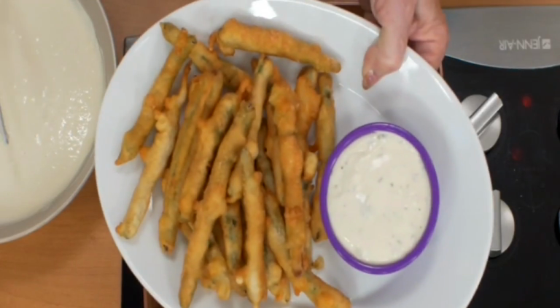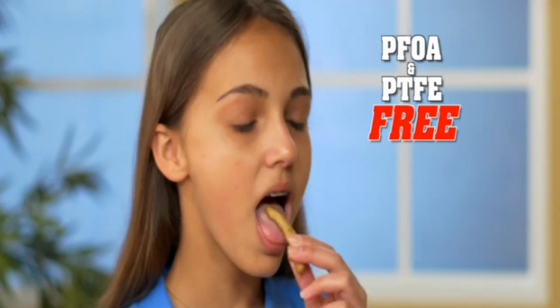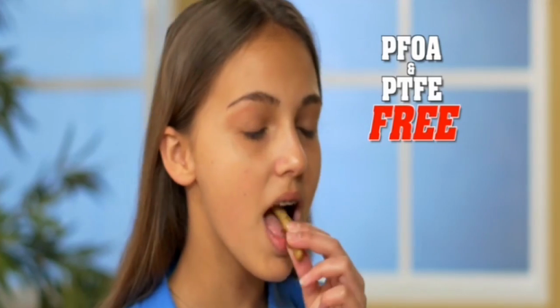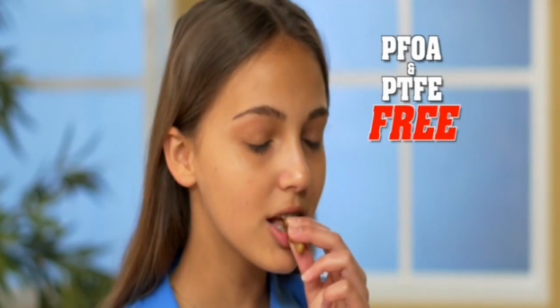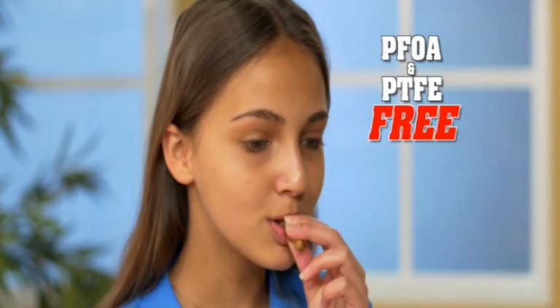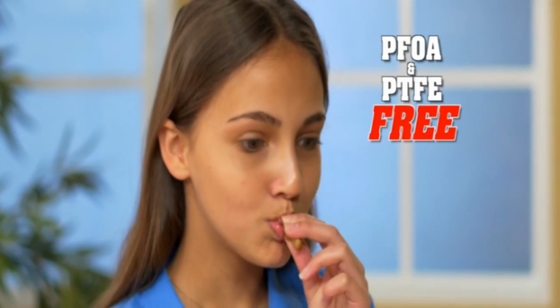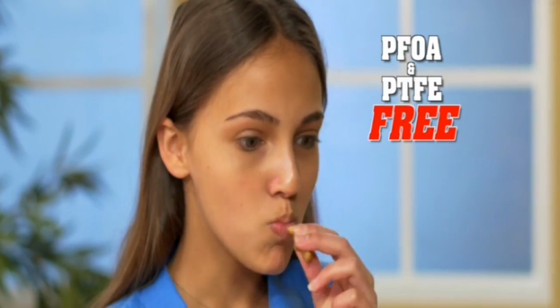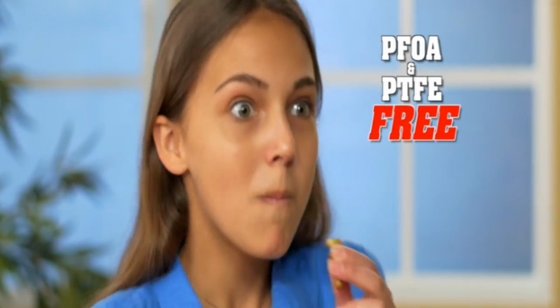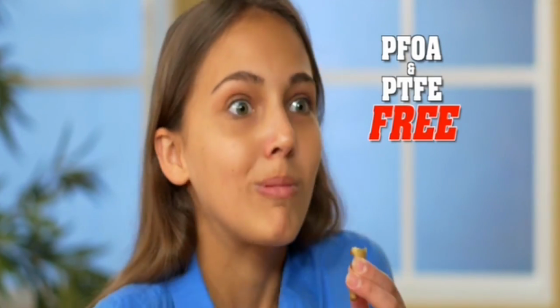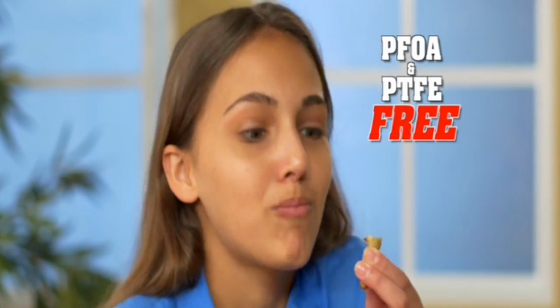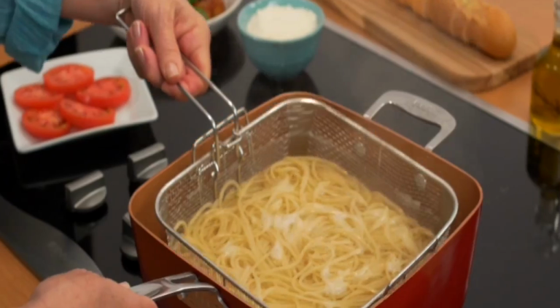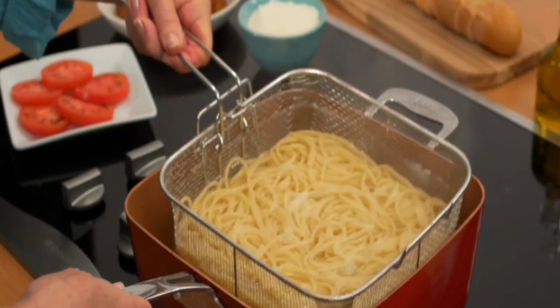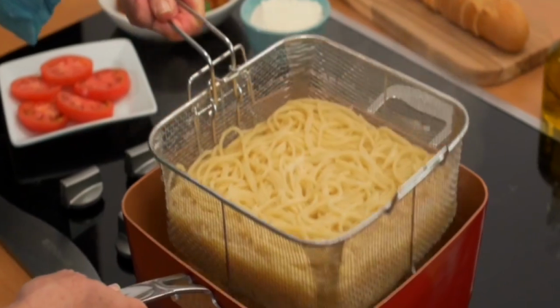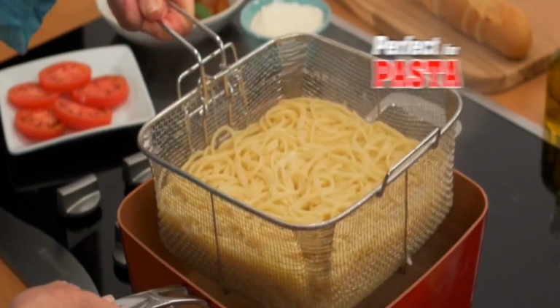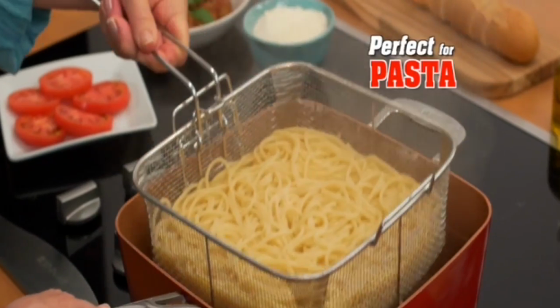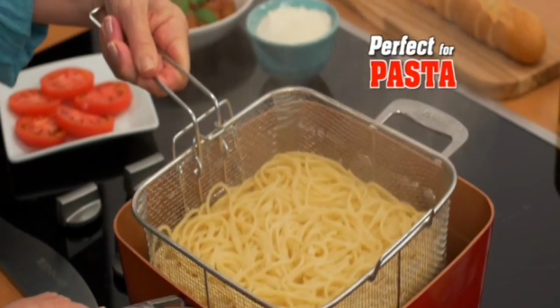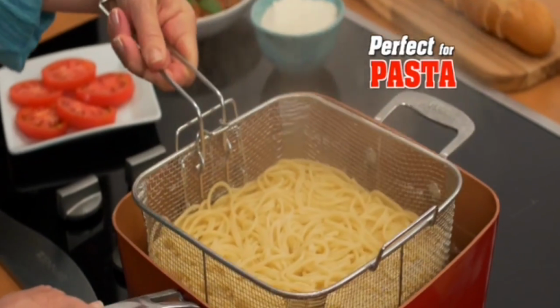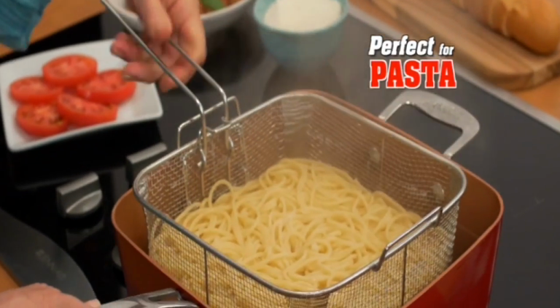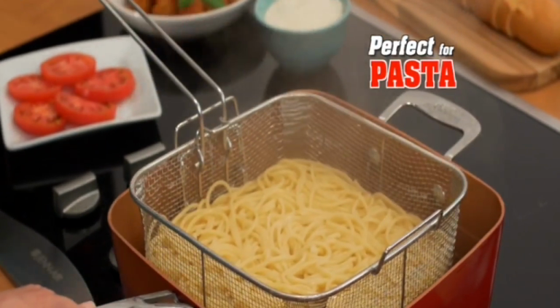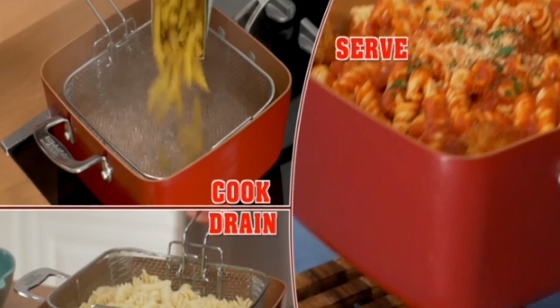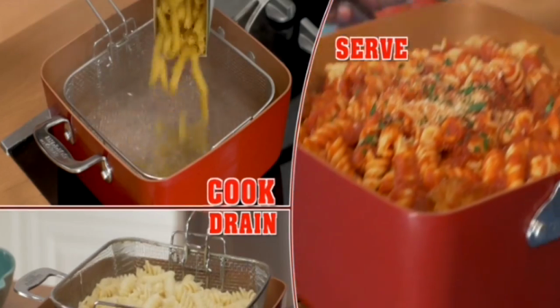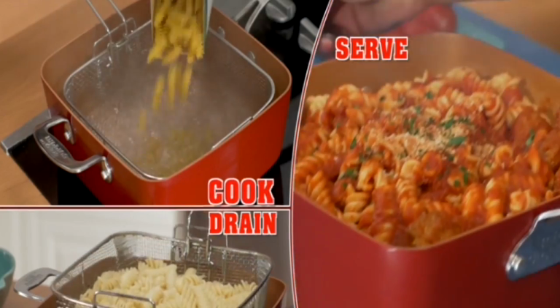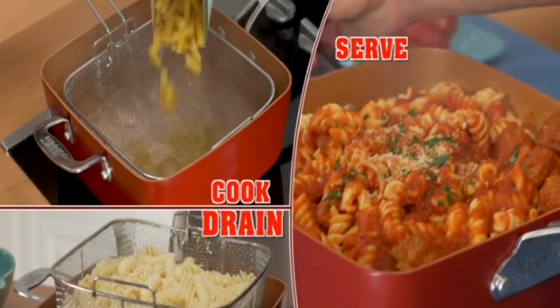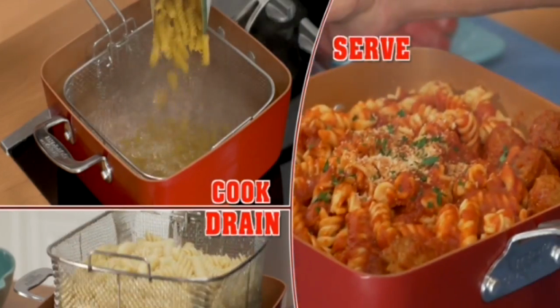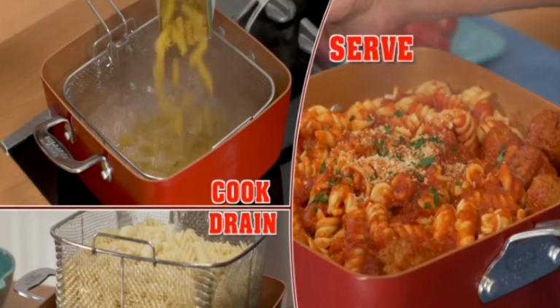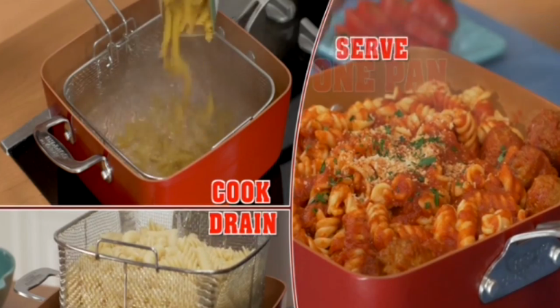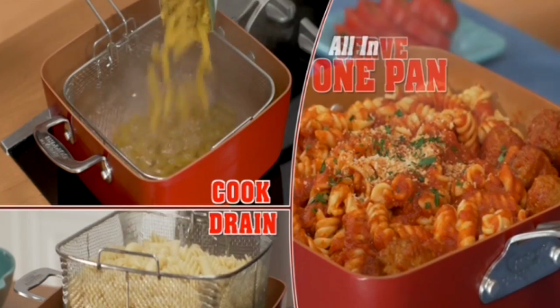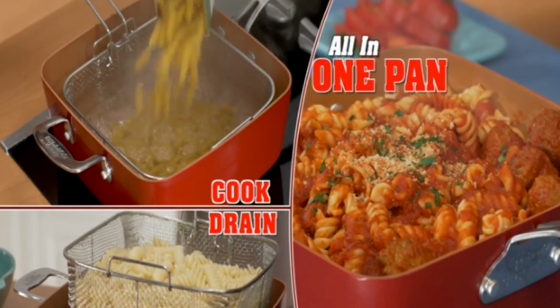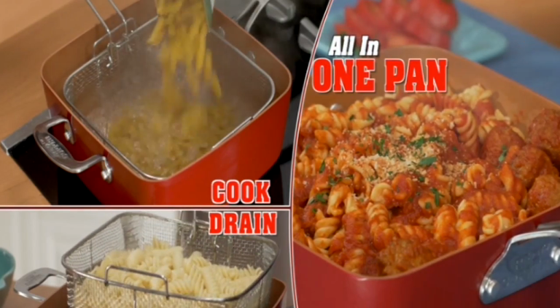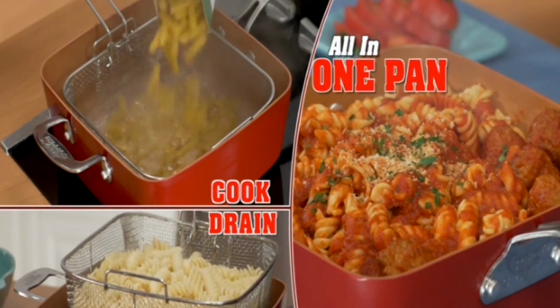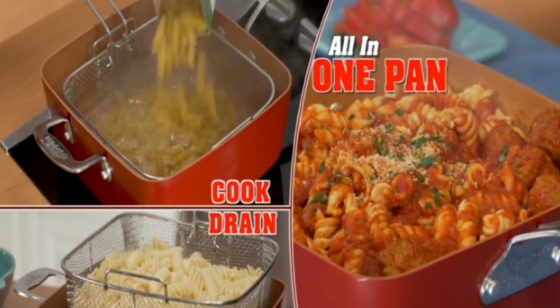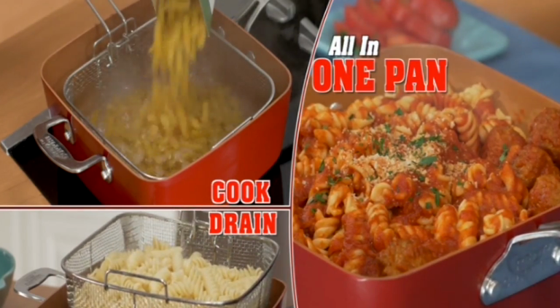Your kids will beg for seconds. Plus, it's perfect for pasta — cook, drain, and serve all in one pan.